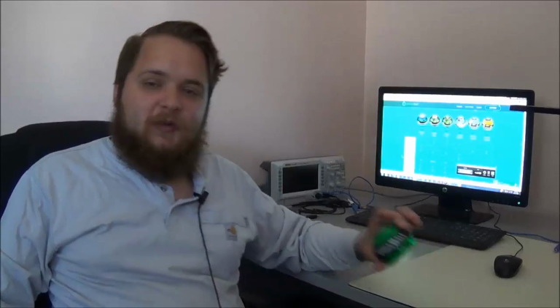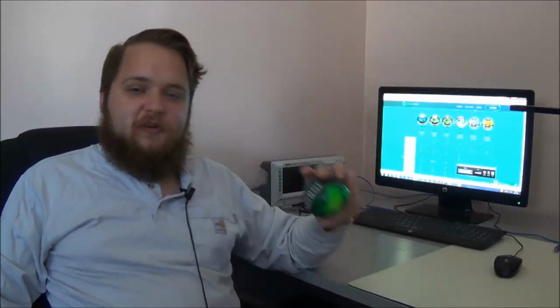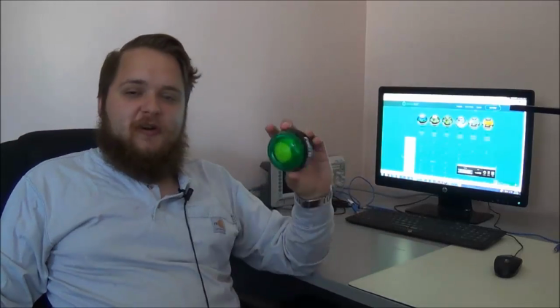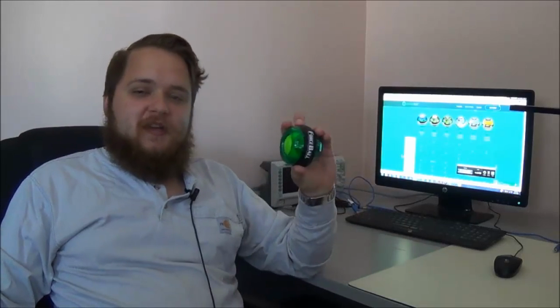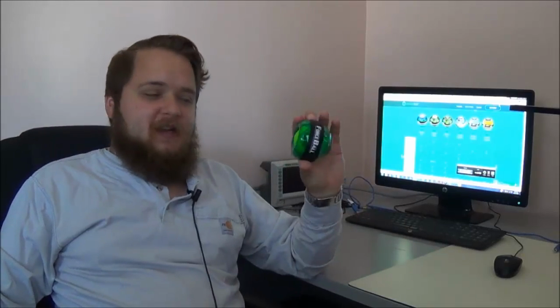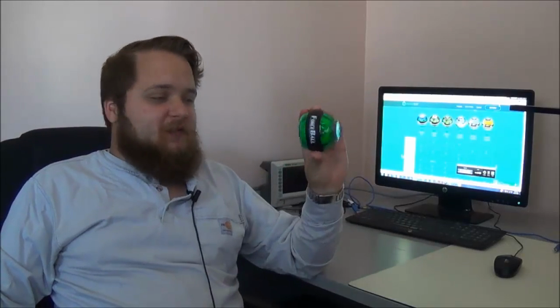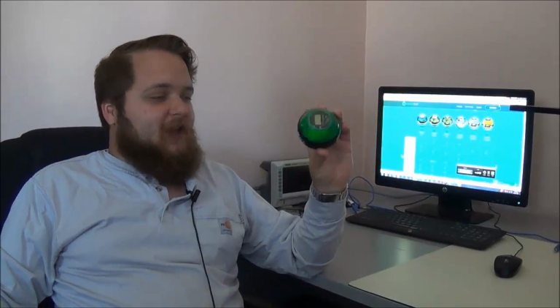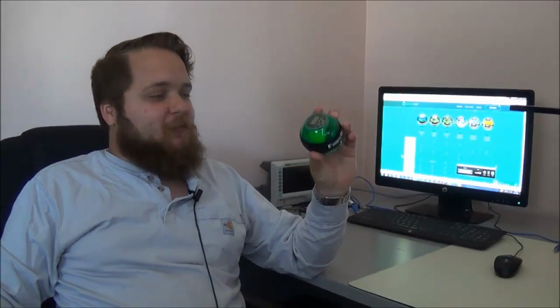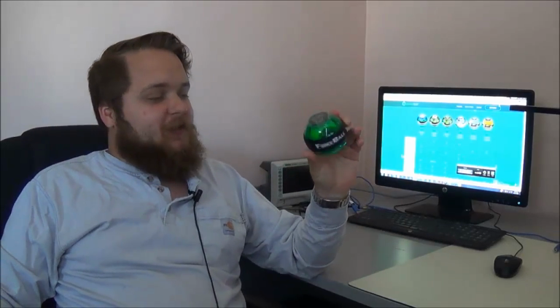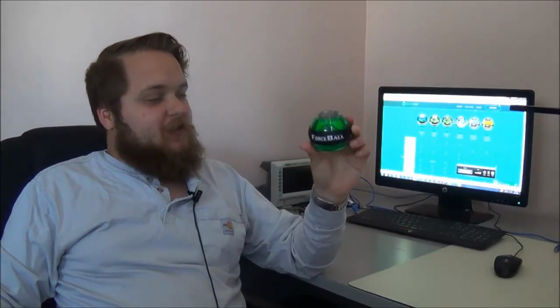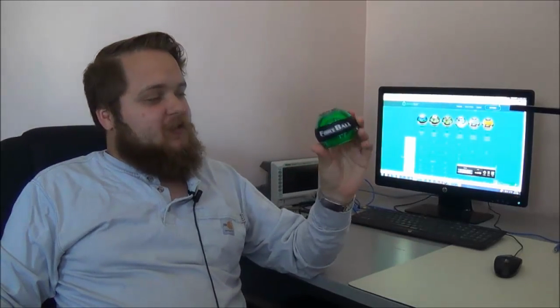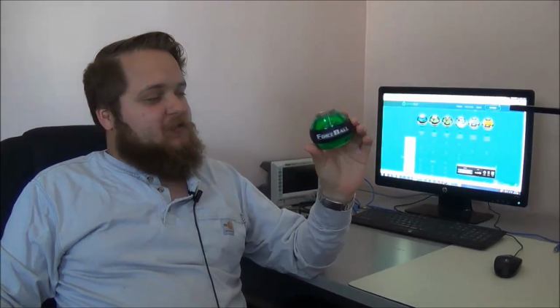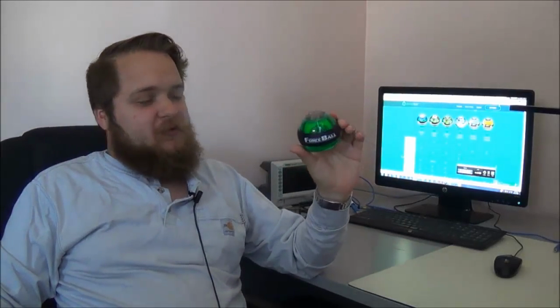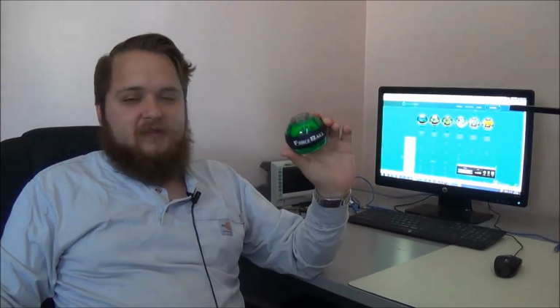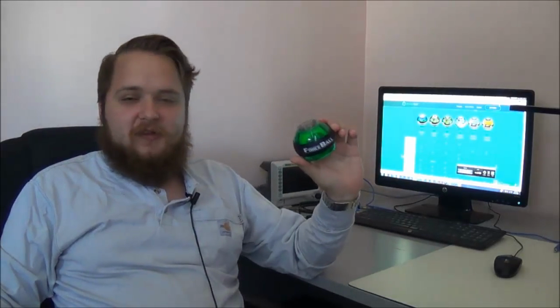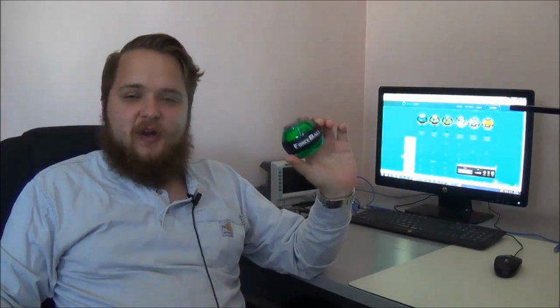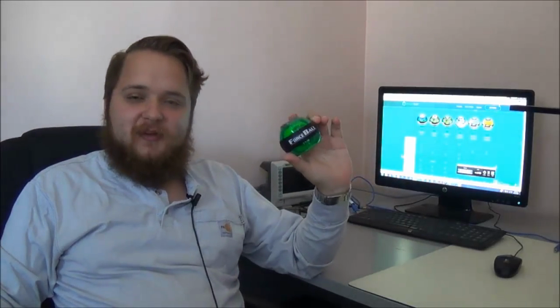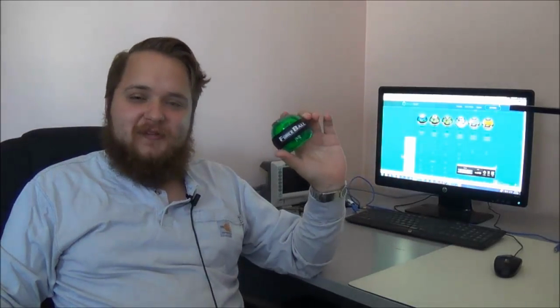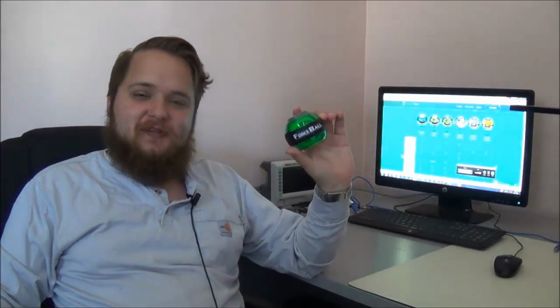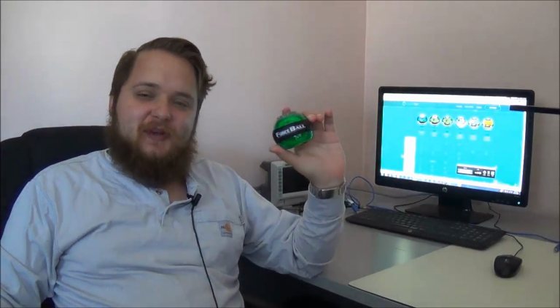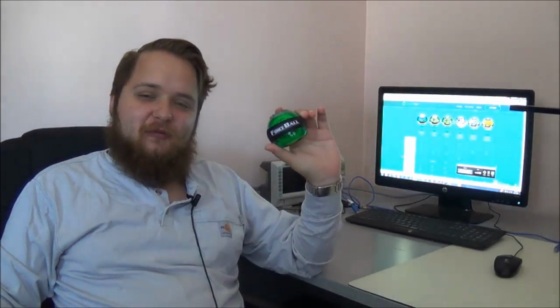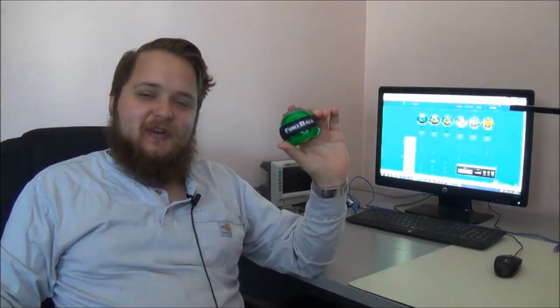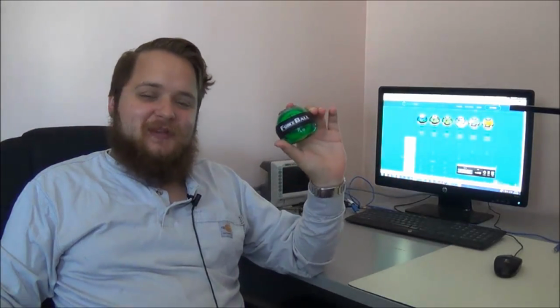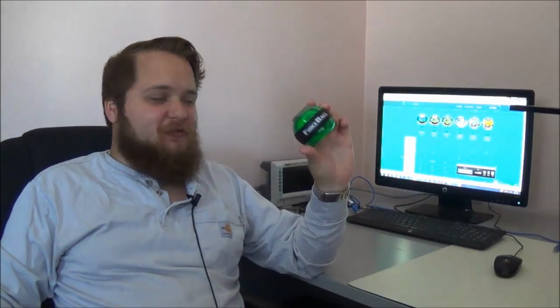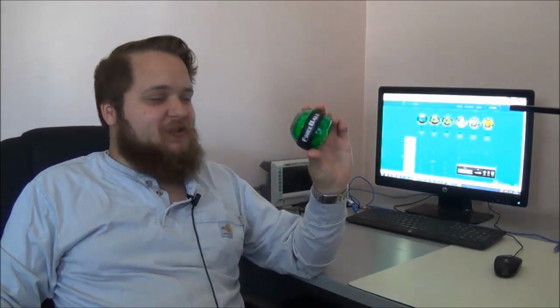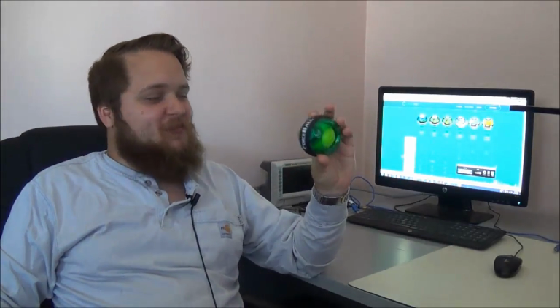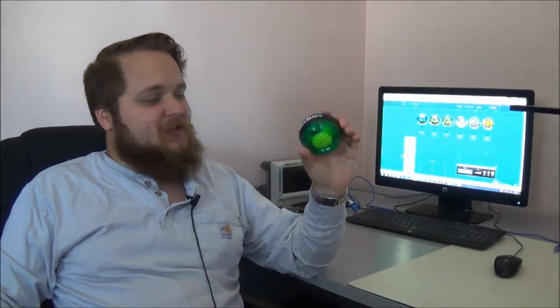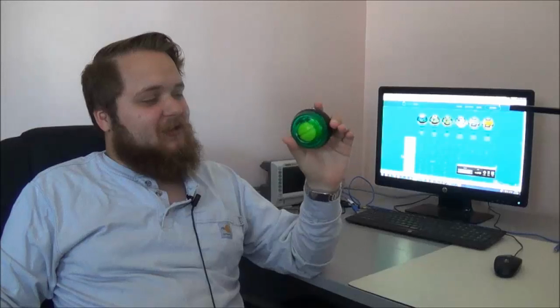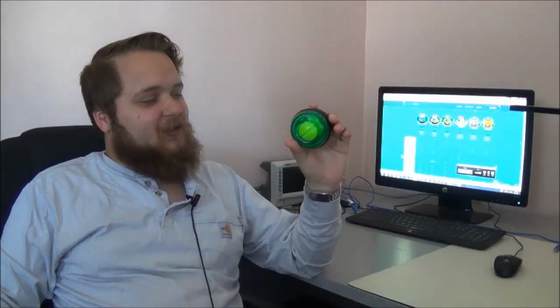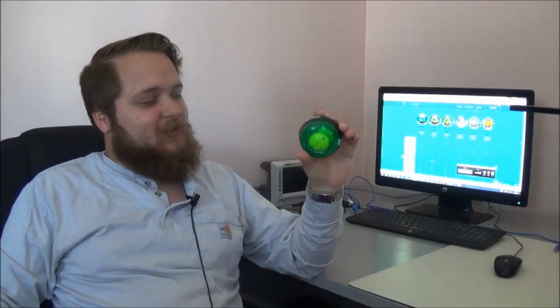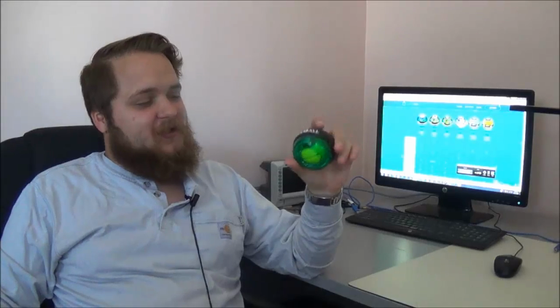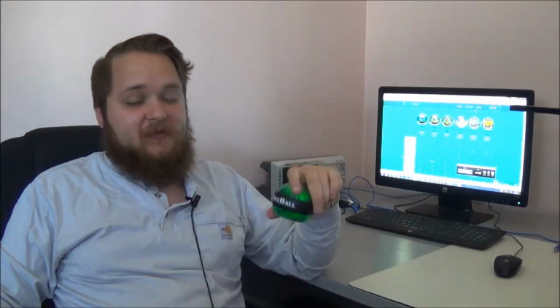What's going on guys? Vlad with eeenthusiast.com, and in today's video we're going to be doing something a little bit different.